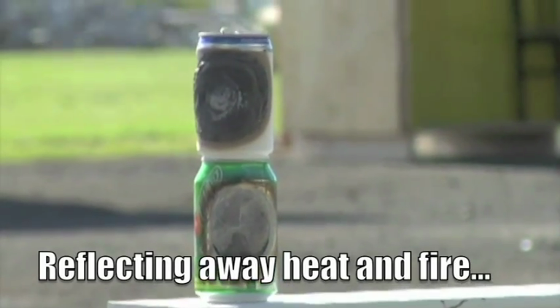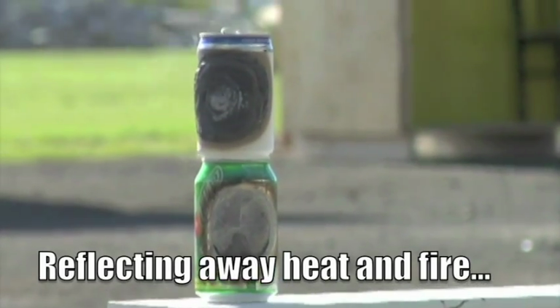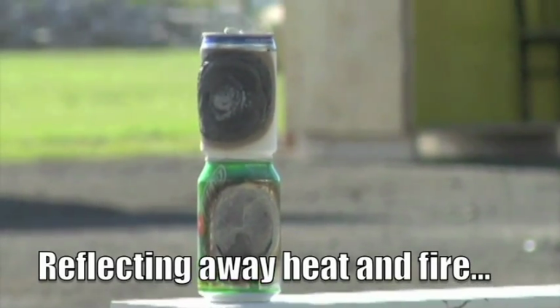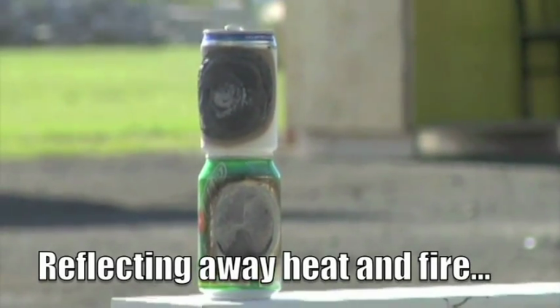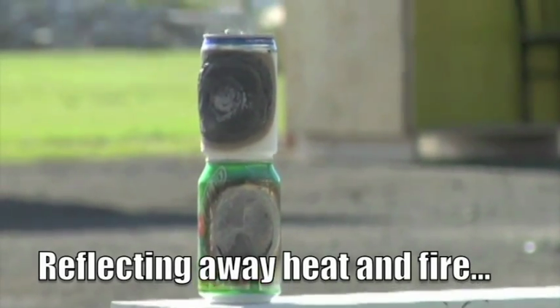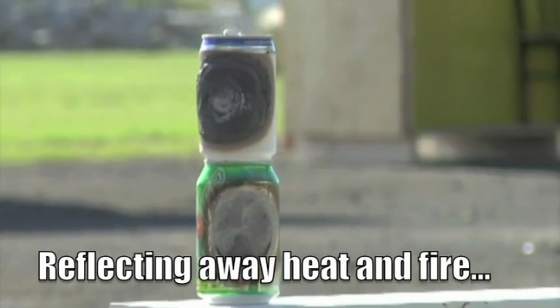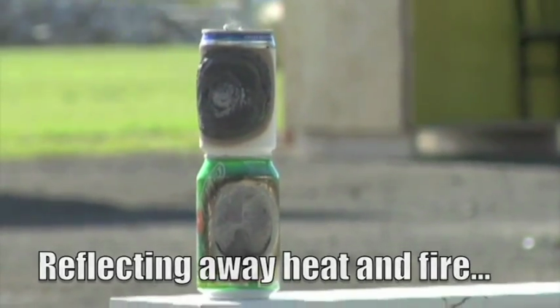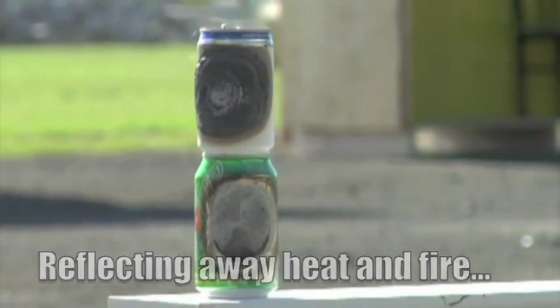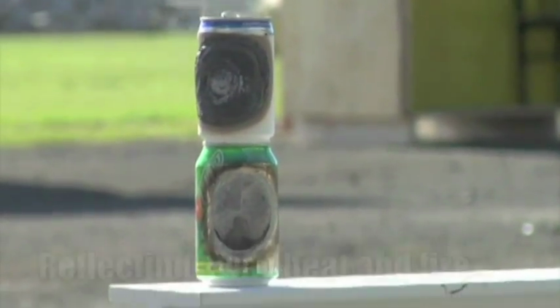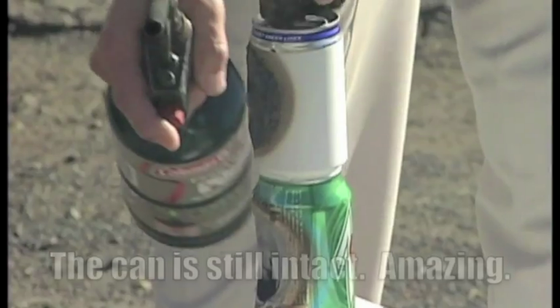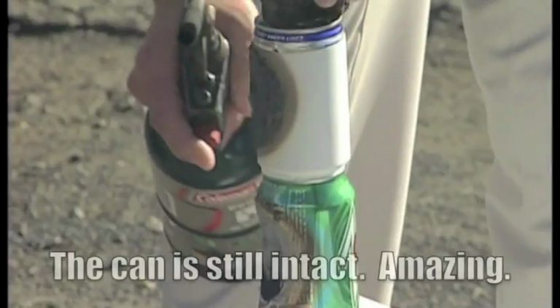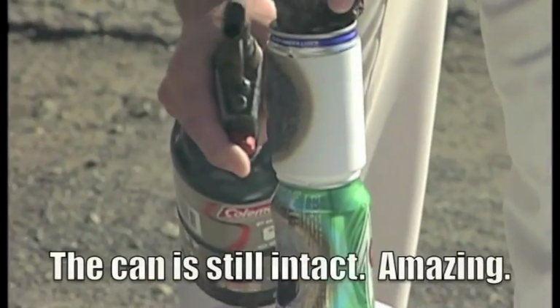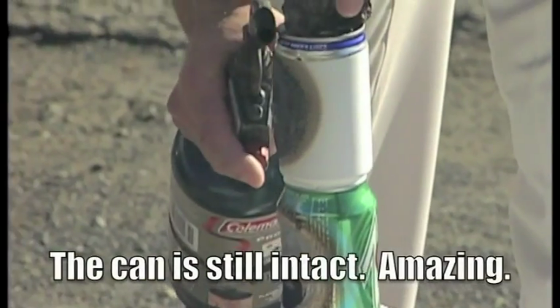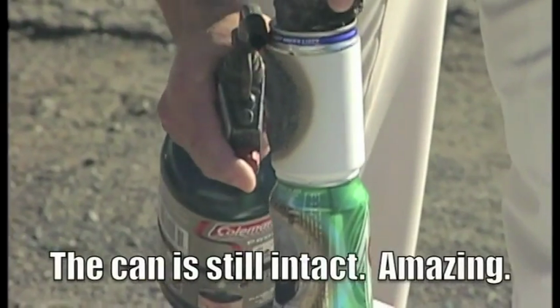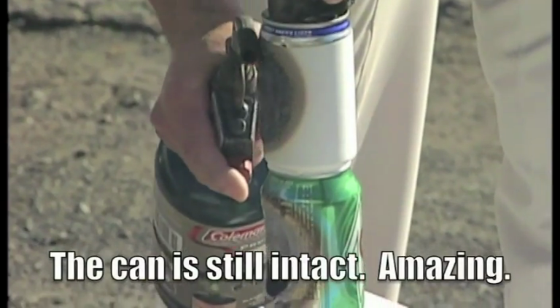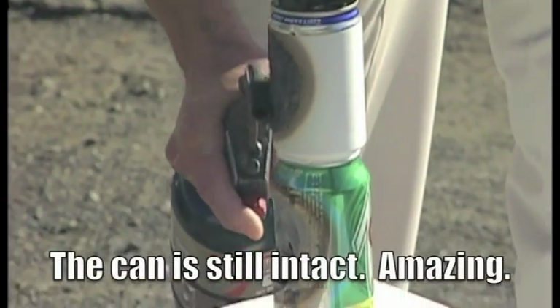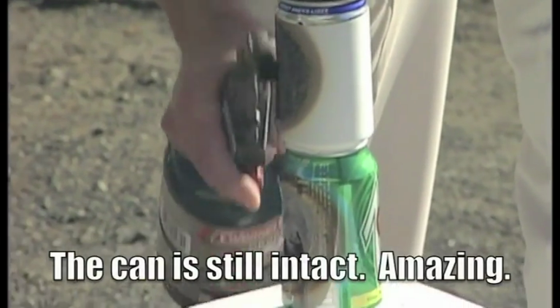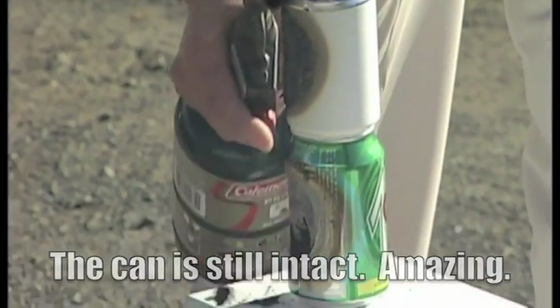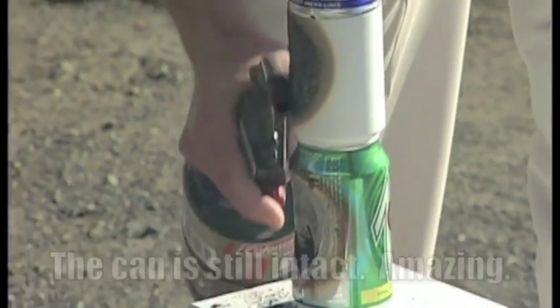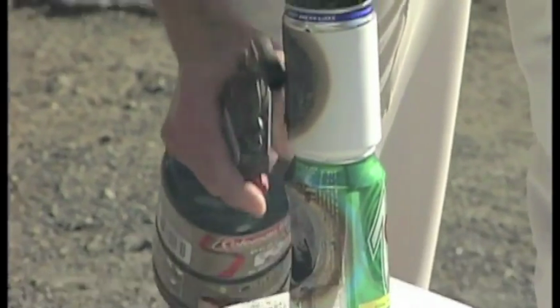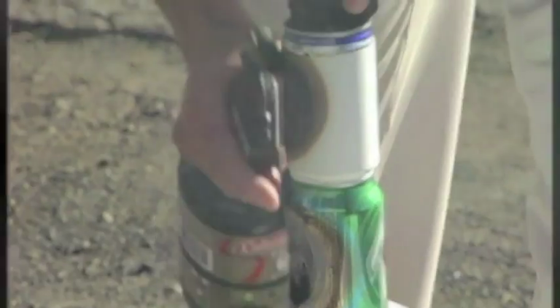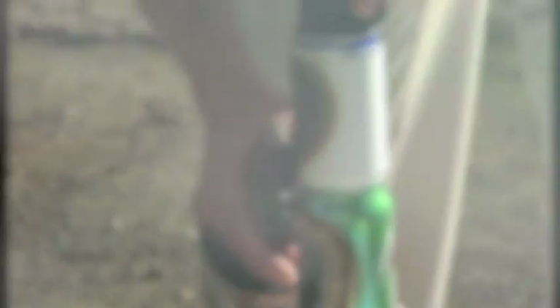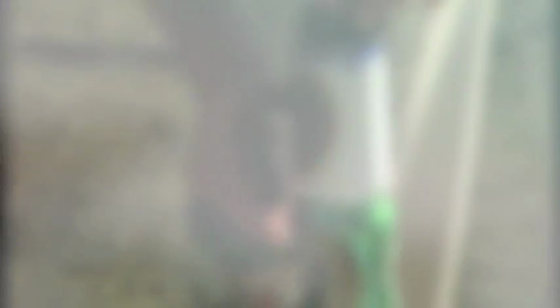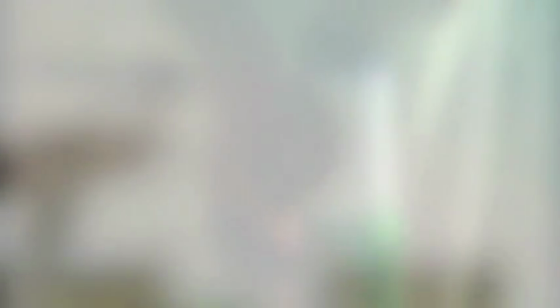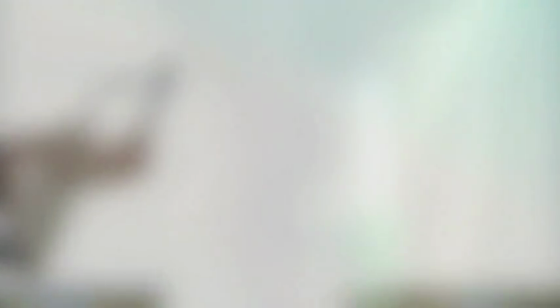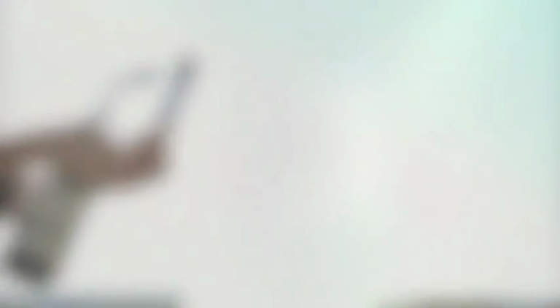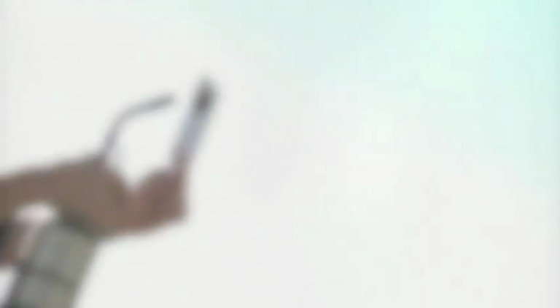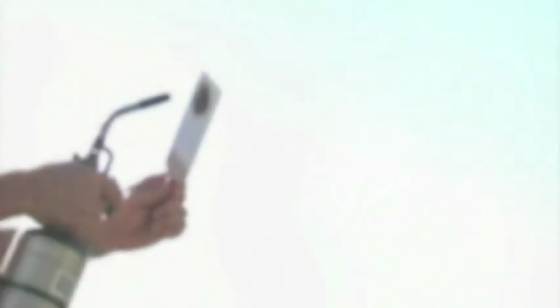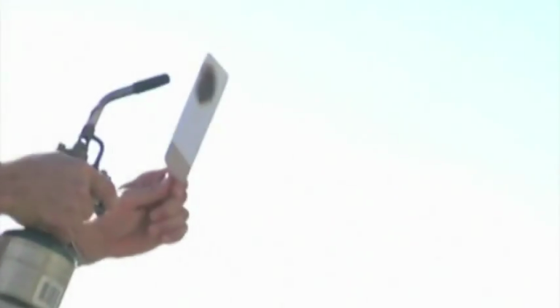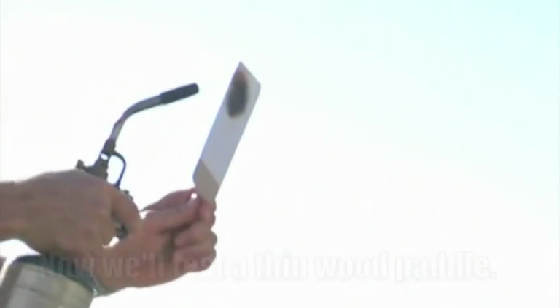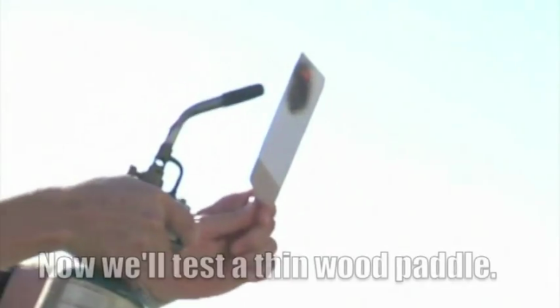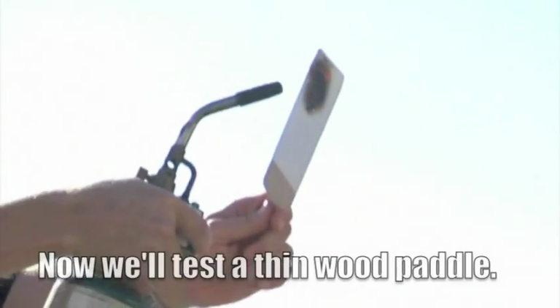Now we're going to scrape the char layer off the surface so you can see that the can wasn't damaged.